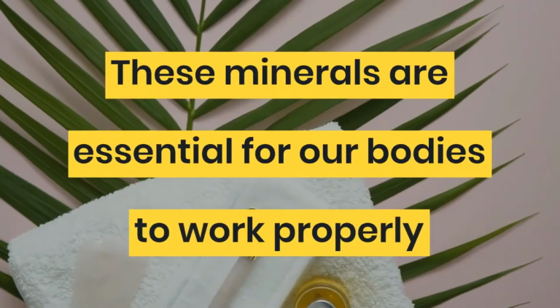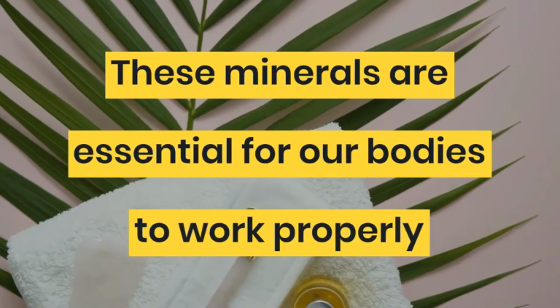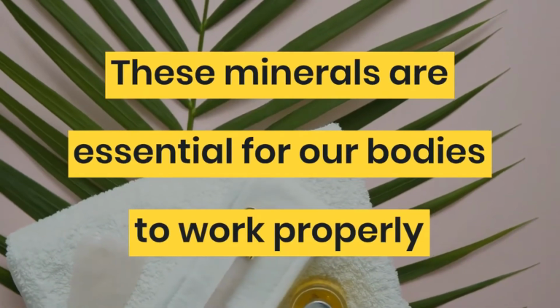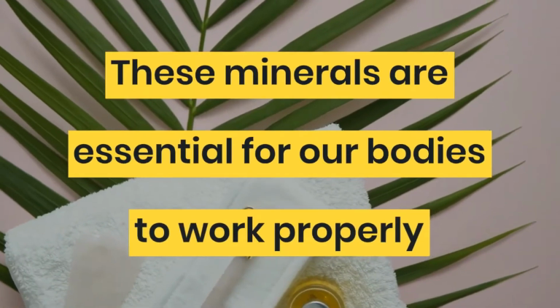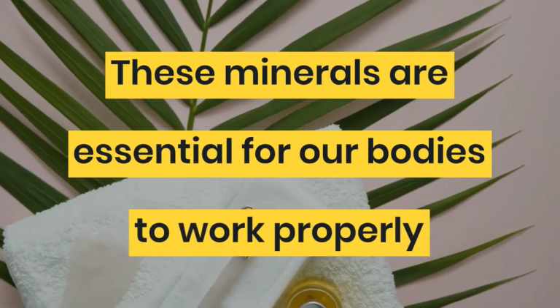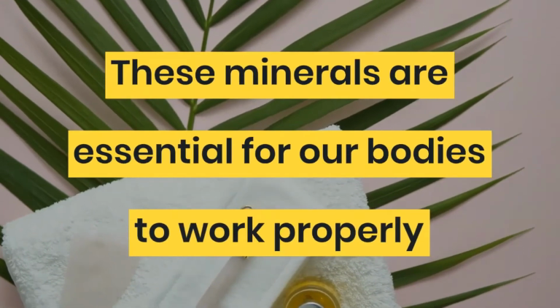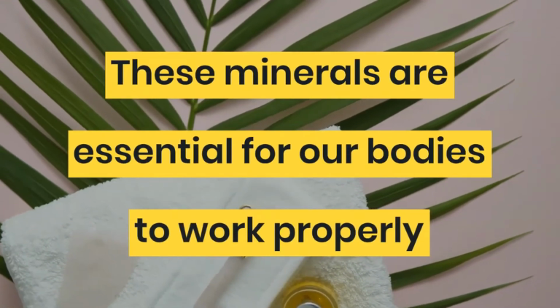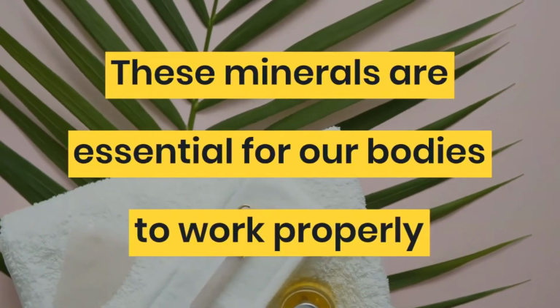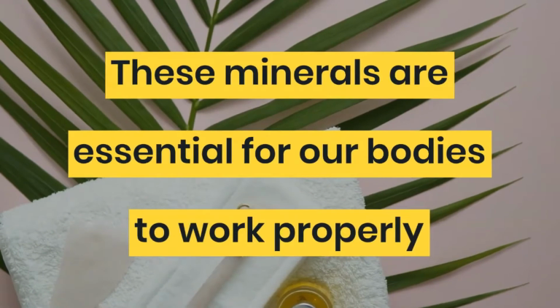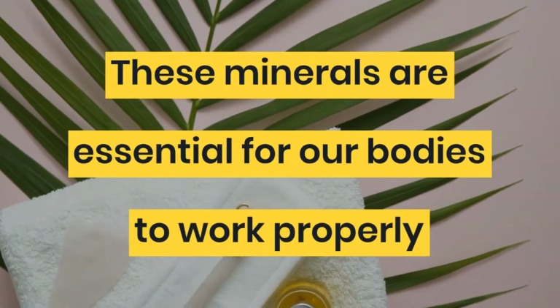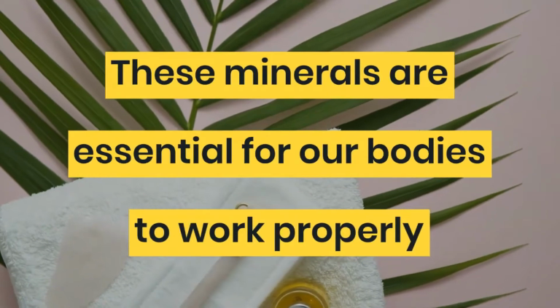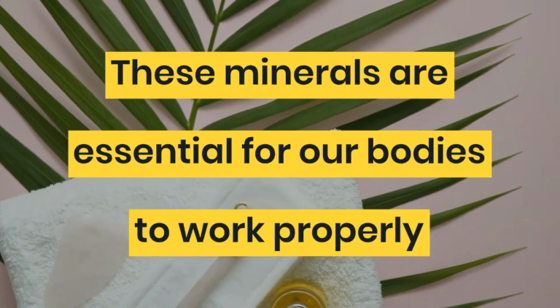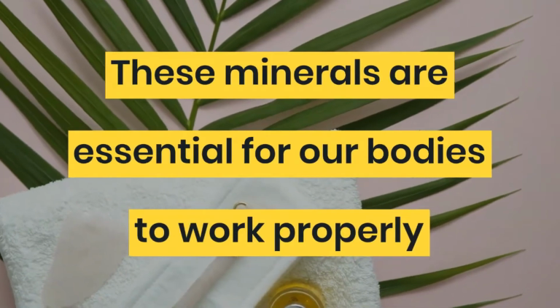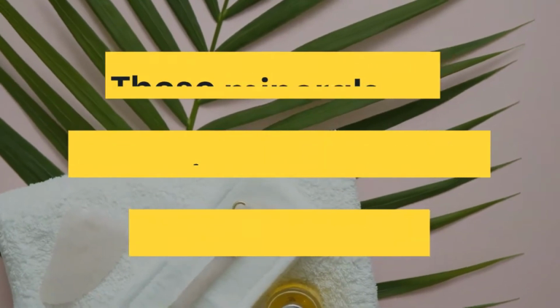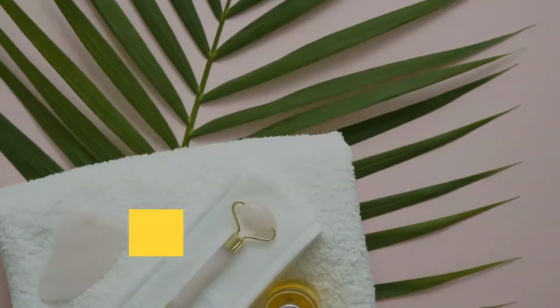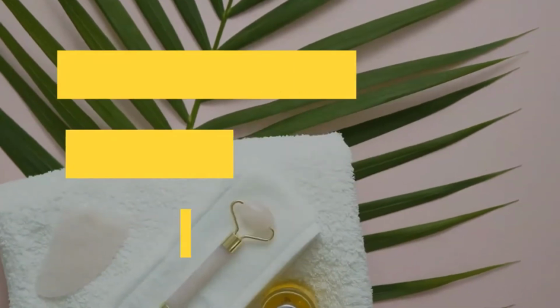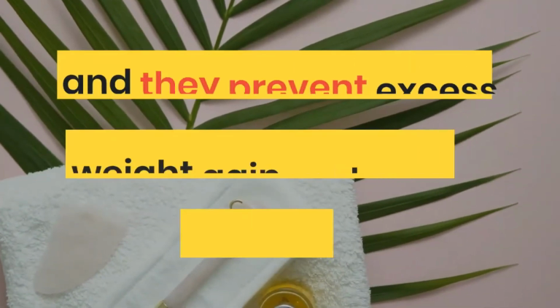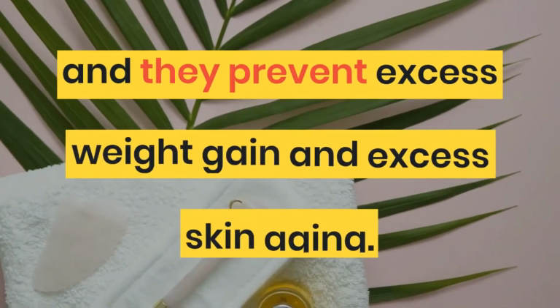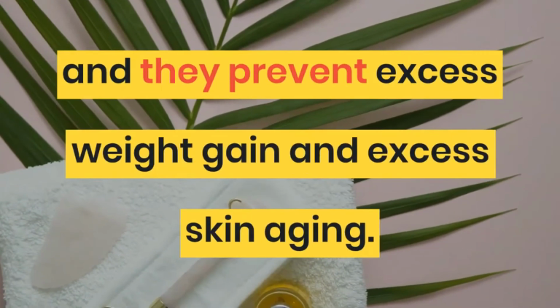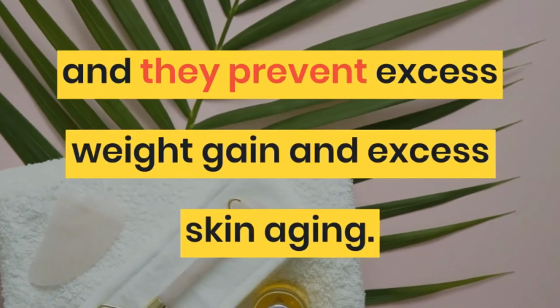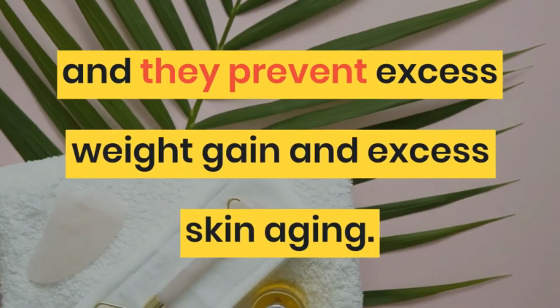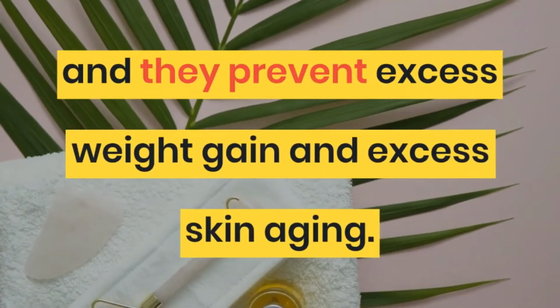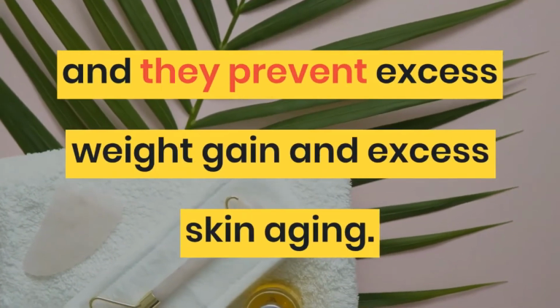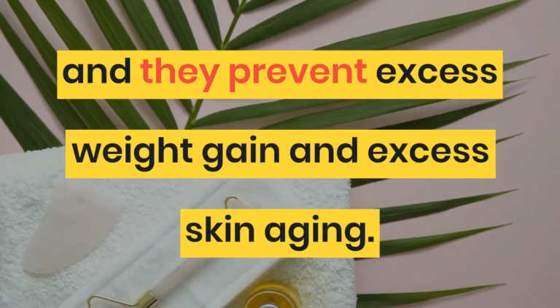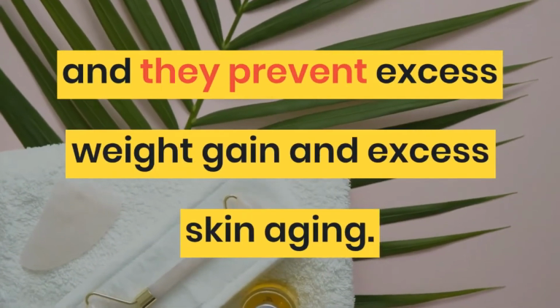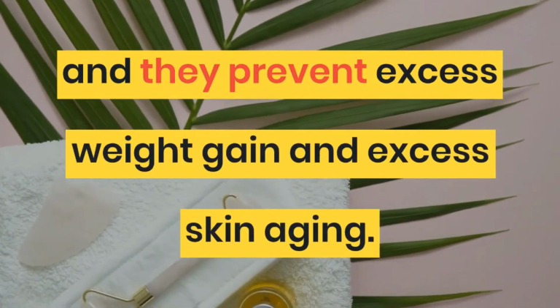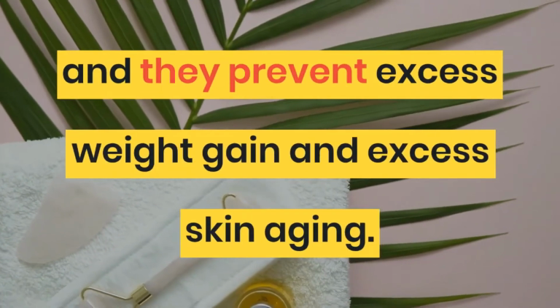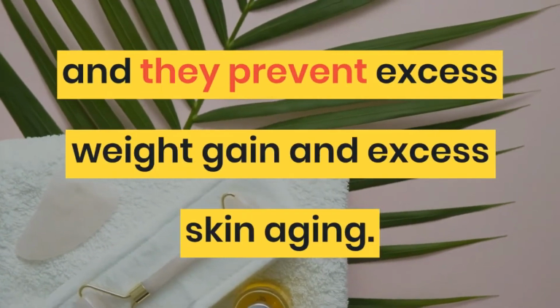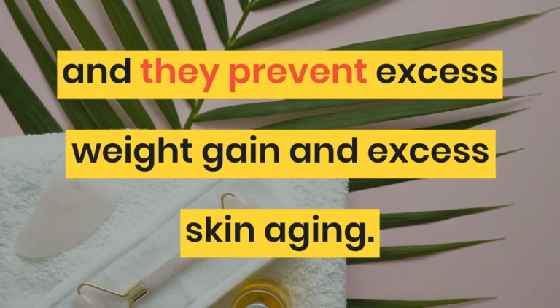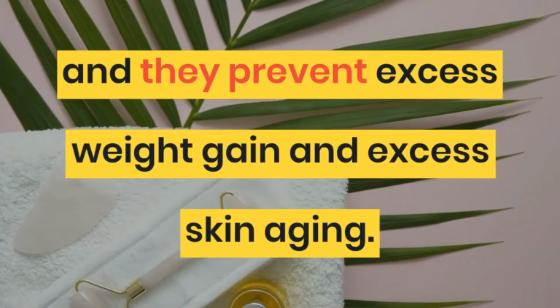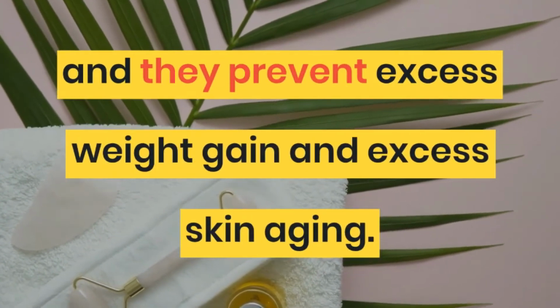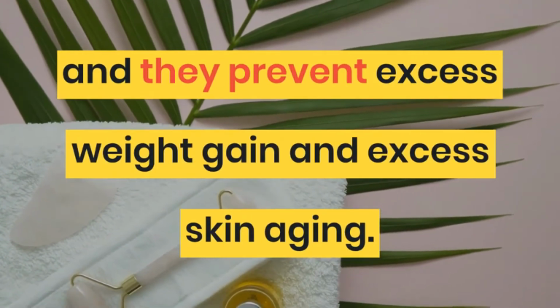These minerals are essential for our bodies to work properly, and they prevent excess weight gain and excess skin aging.